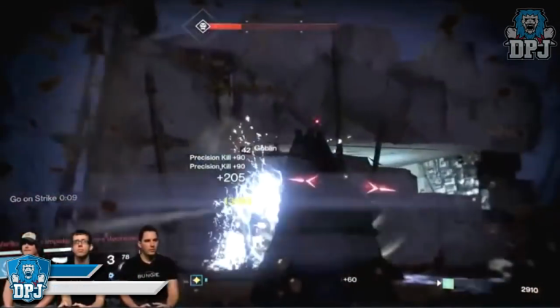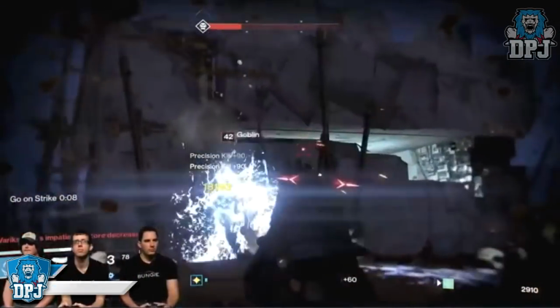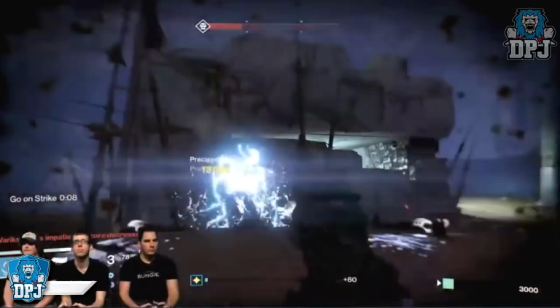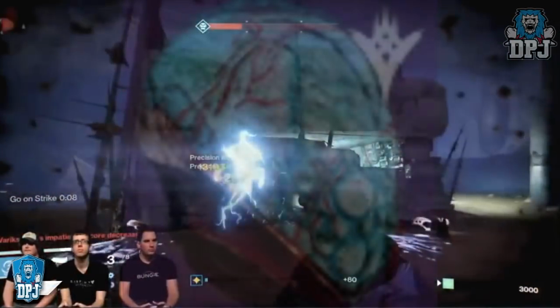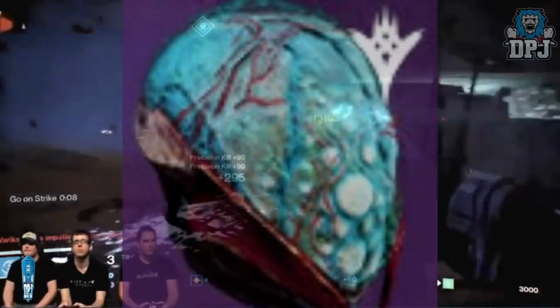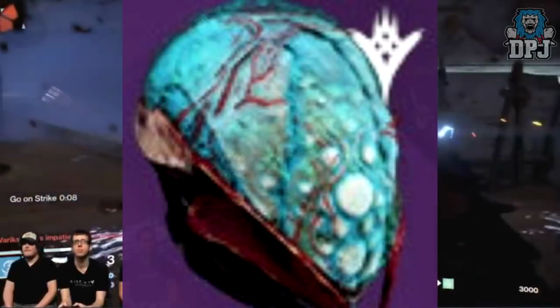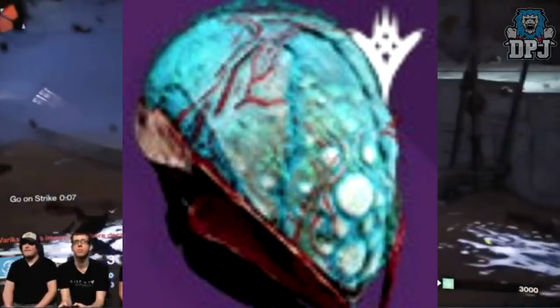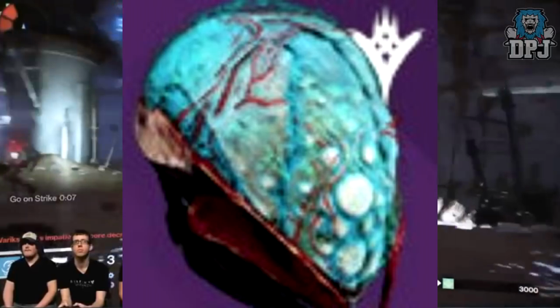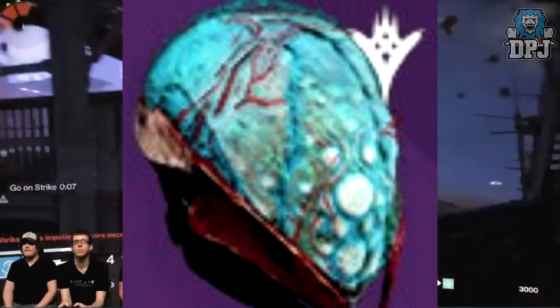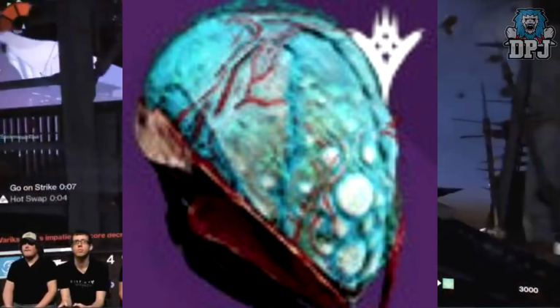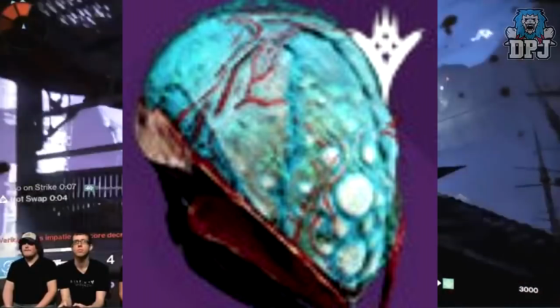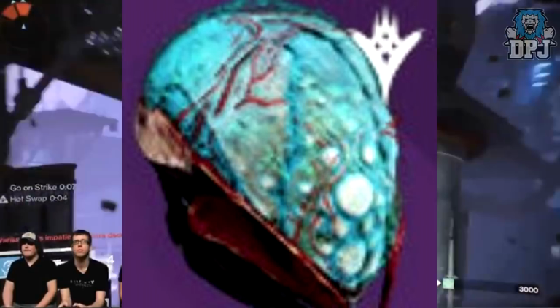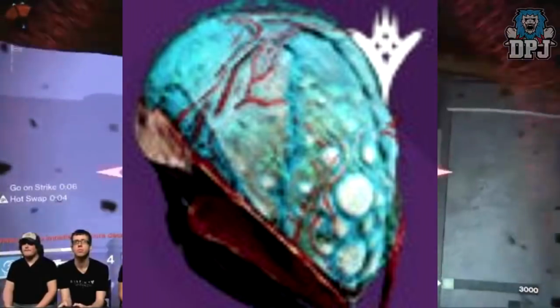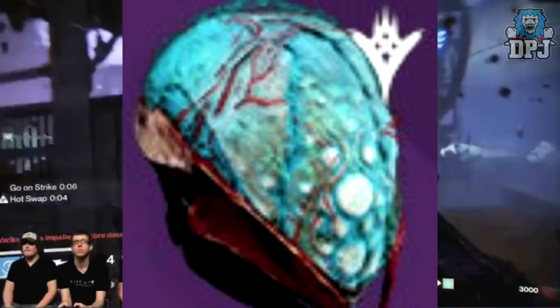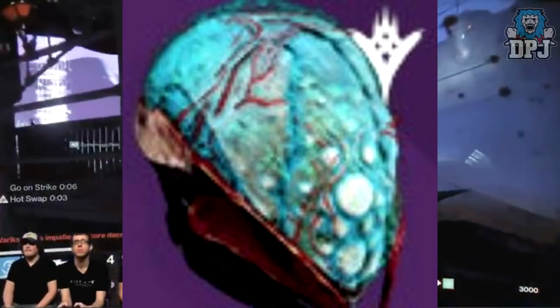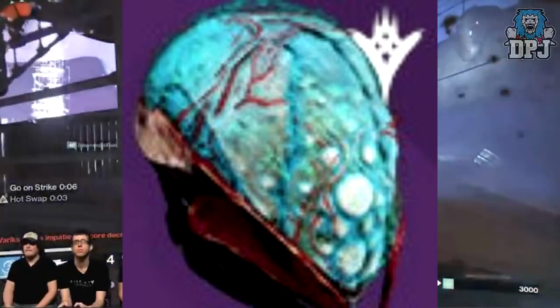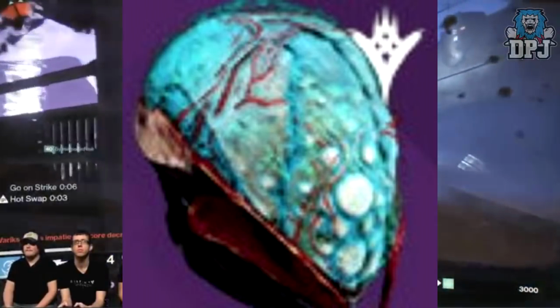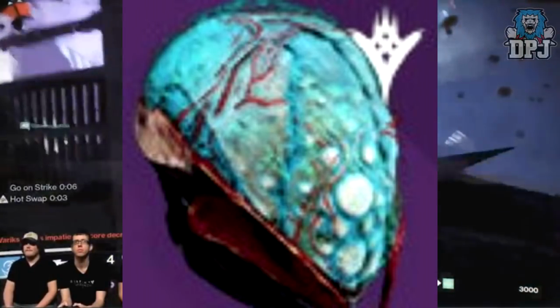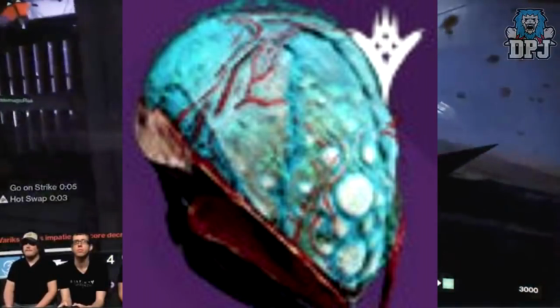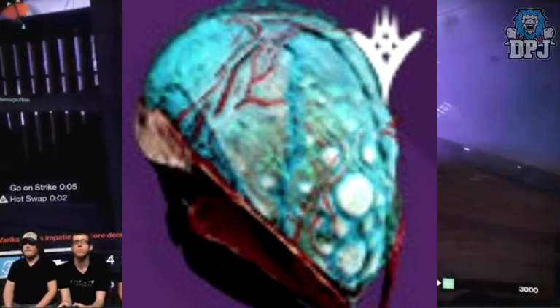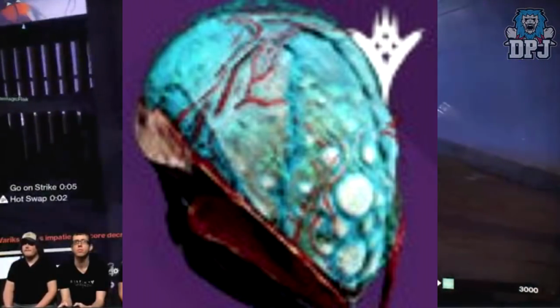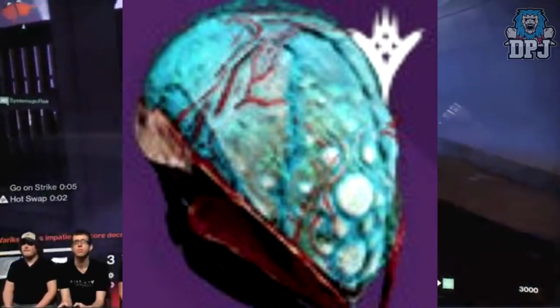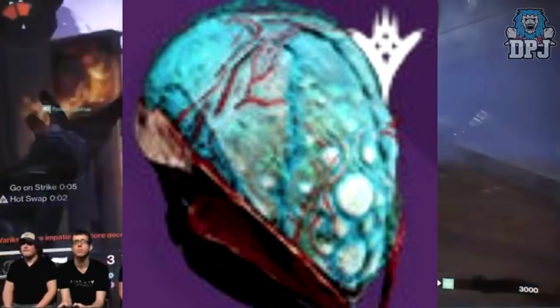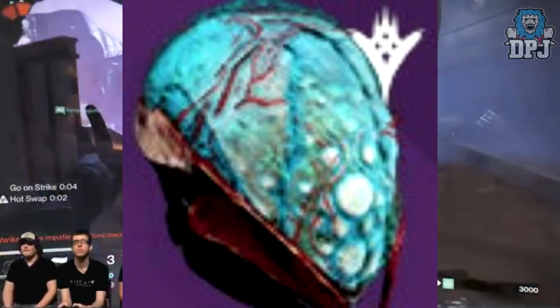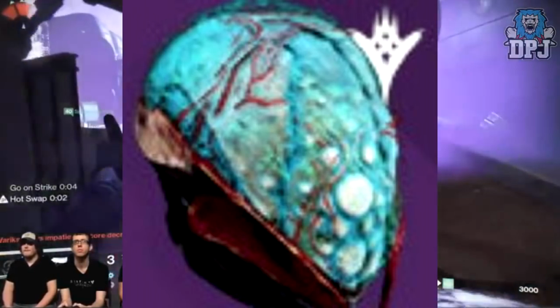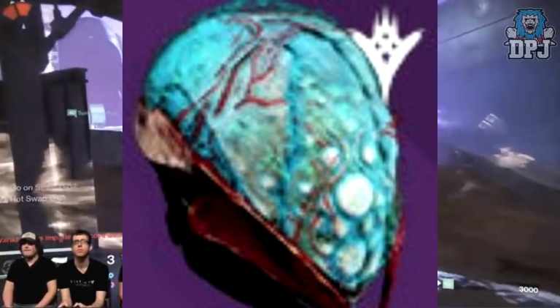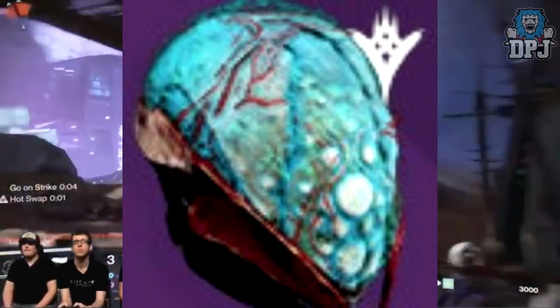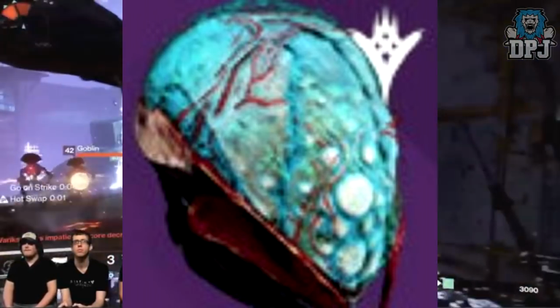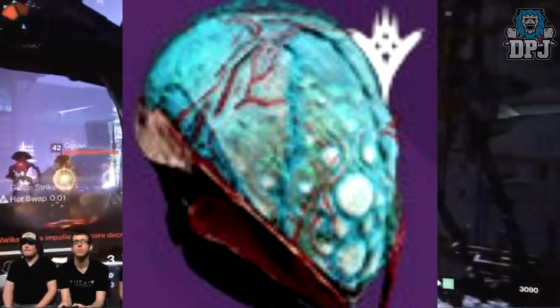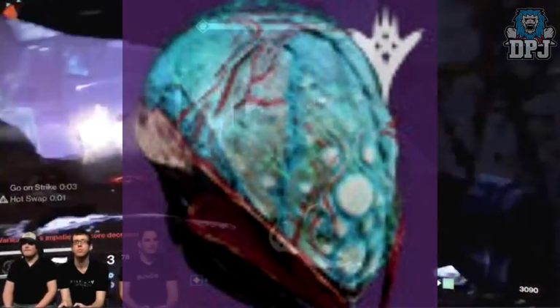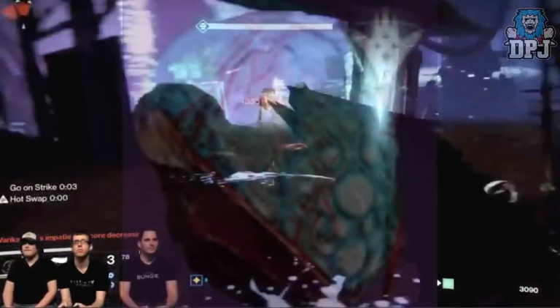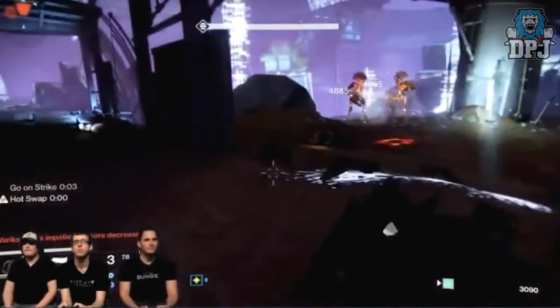With the new face of evil being Moloch, does this mean we'll finally start seeing that elusive Hunter helmet, the Hood of Moloch, starting to drop? It makes sense to me.